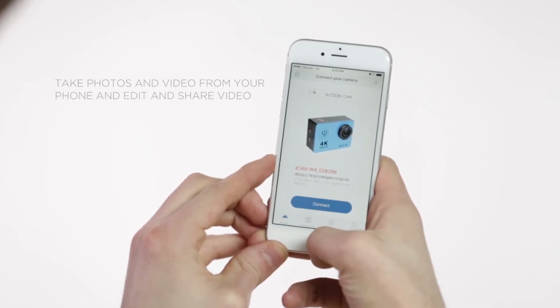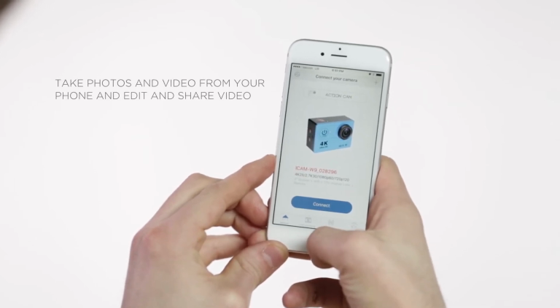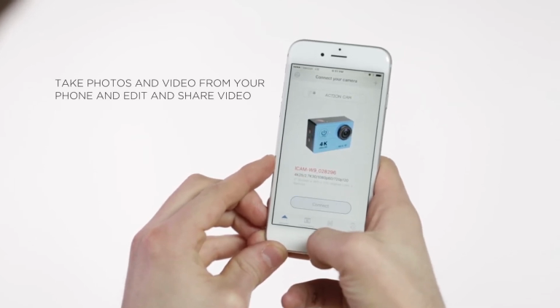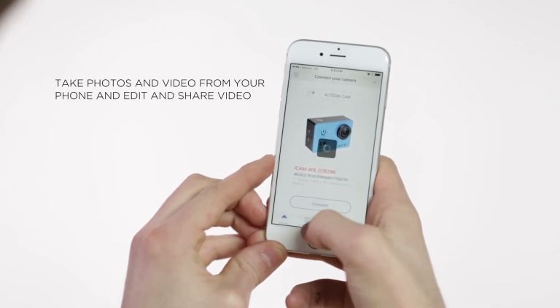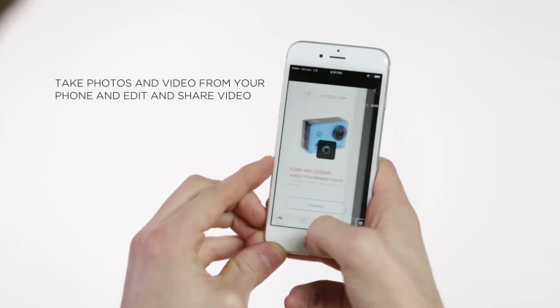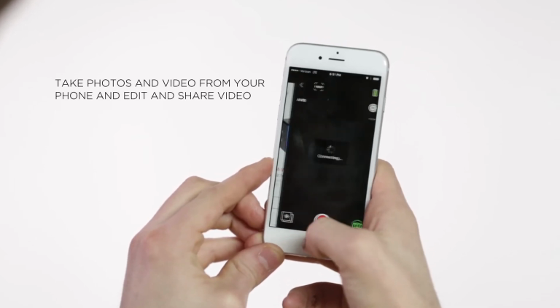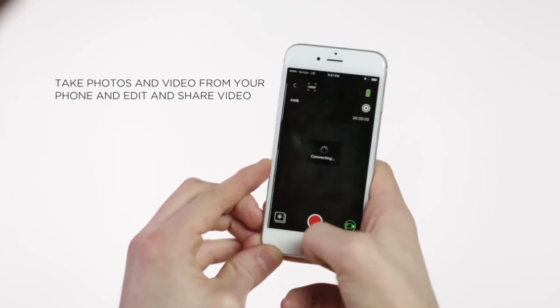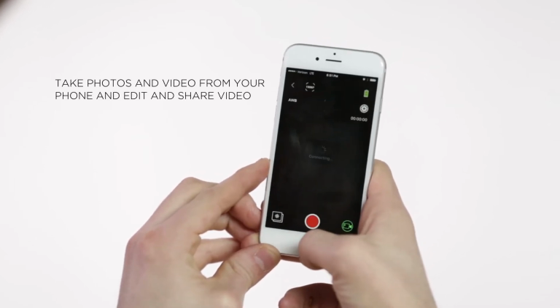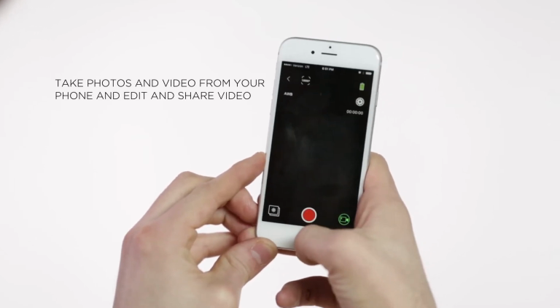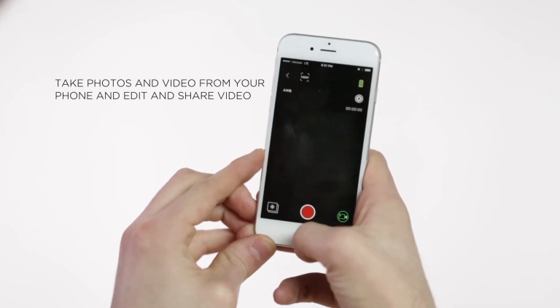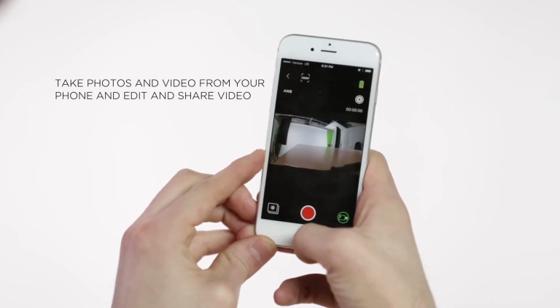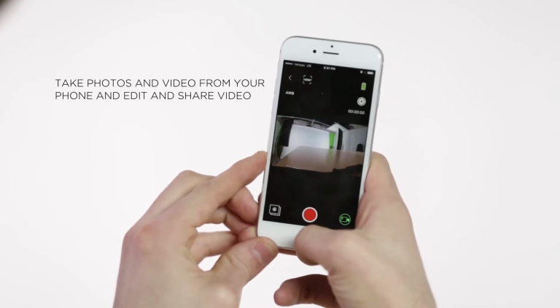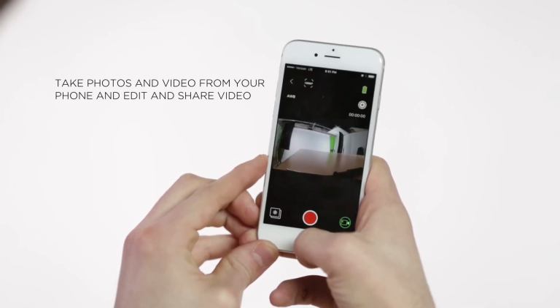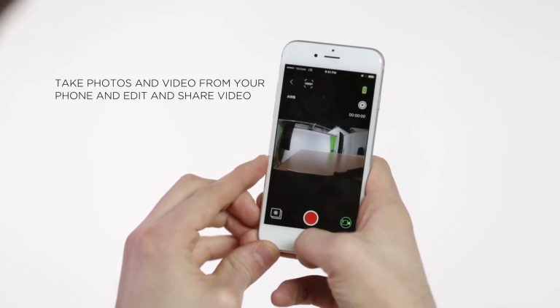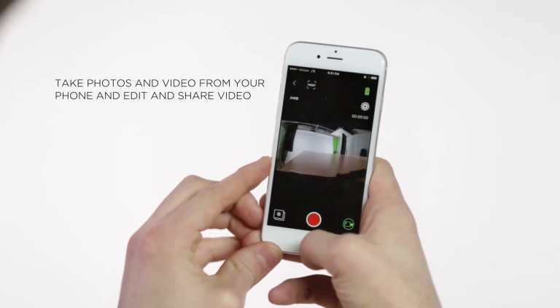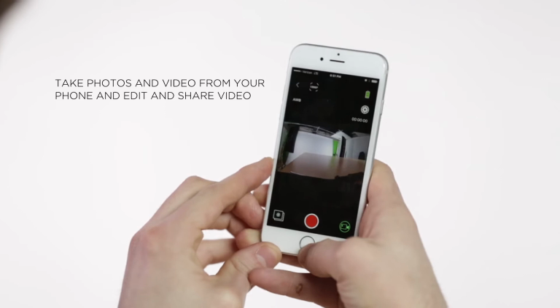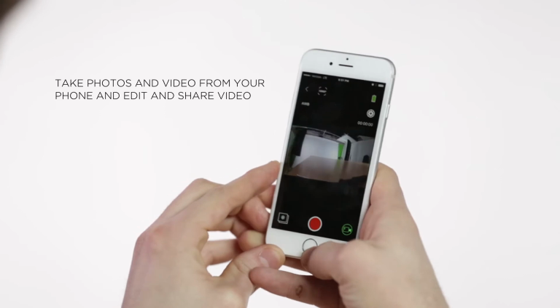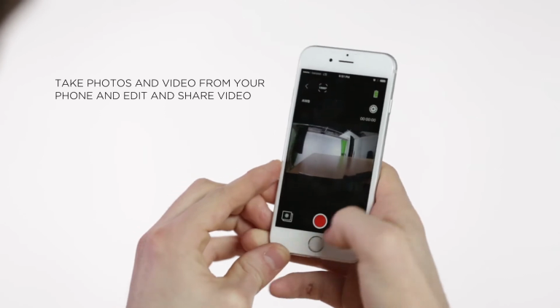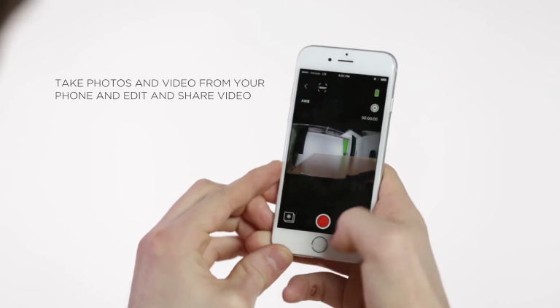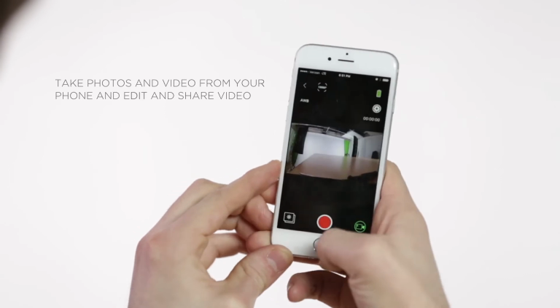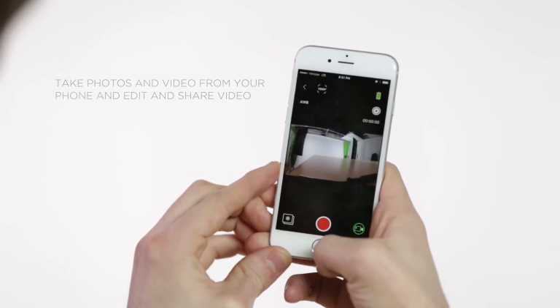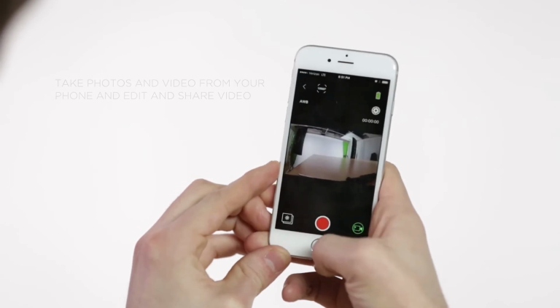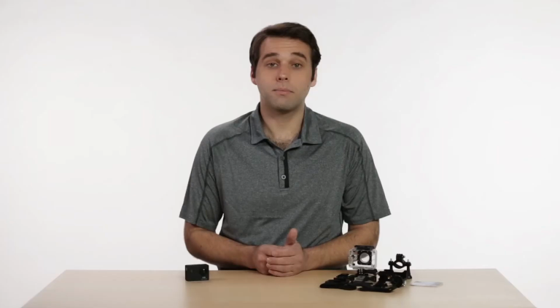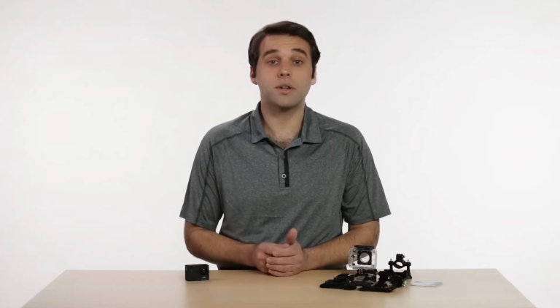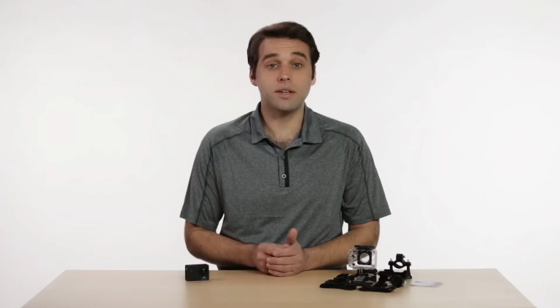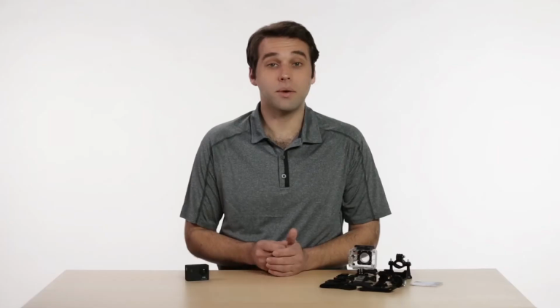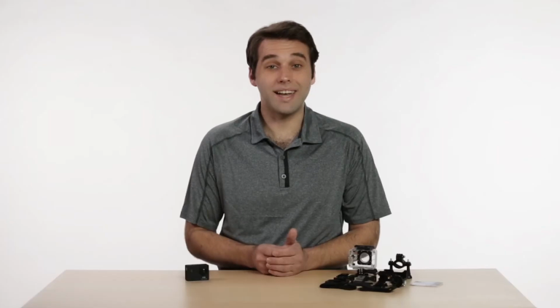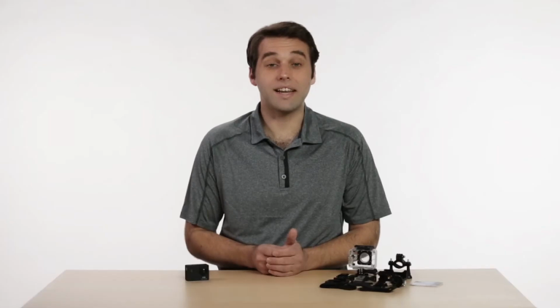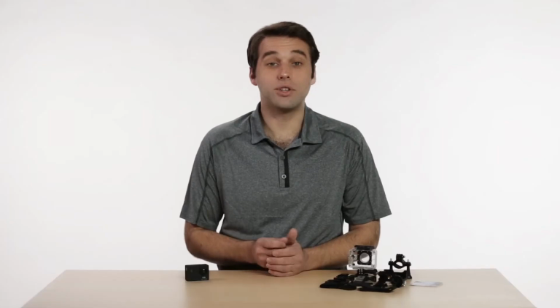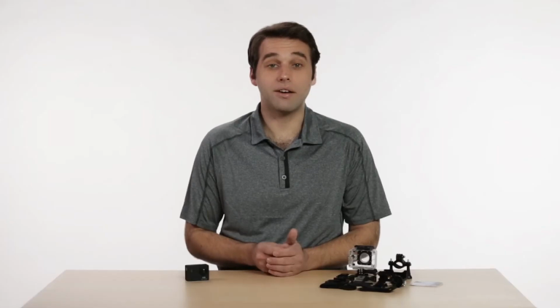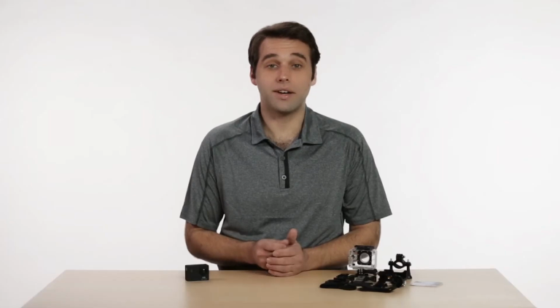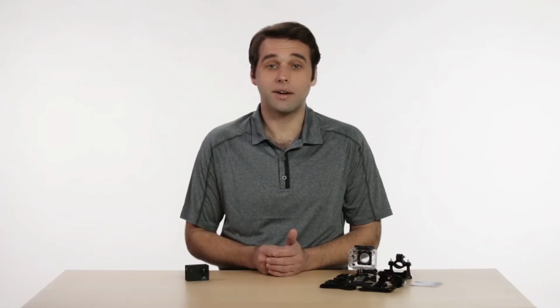Once you're connected, you can not only take photos and video from your phone, but you can also edit and share video.